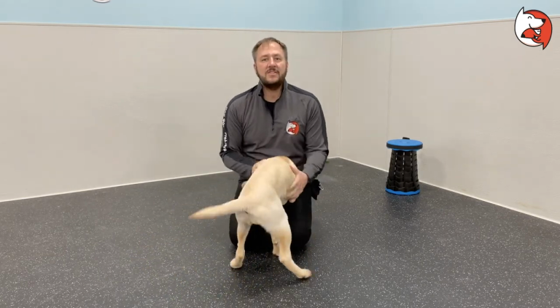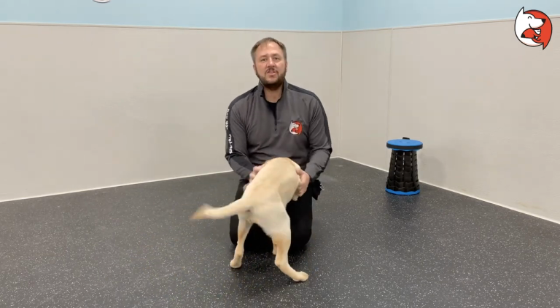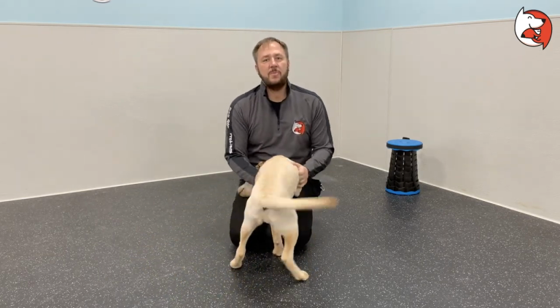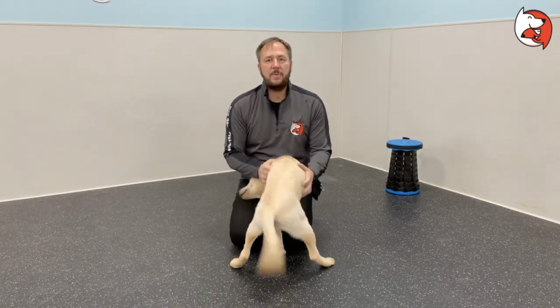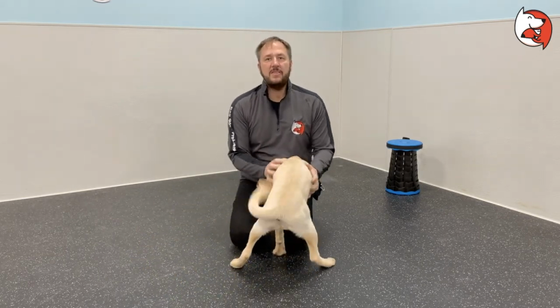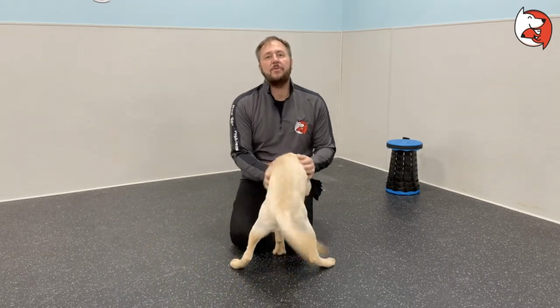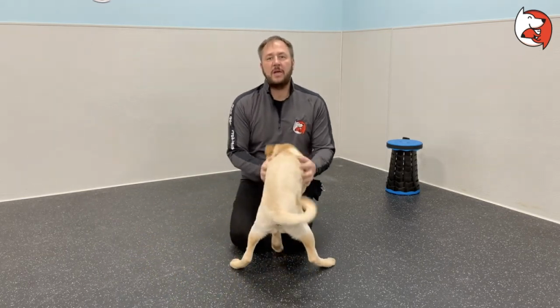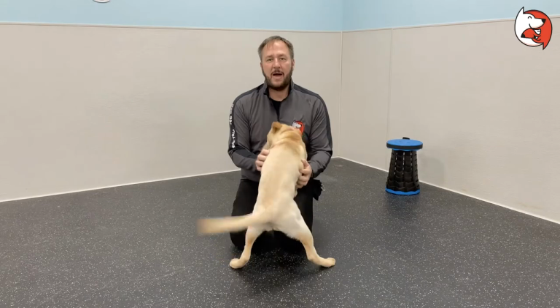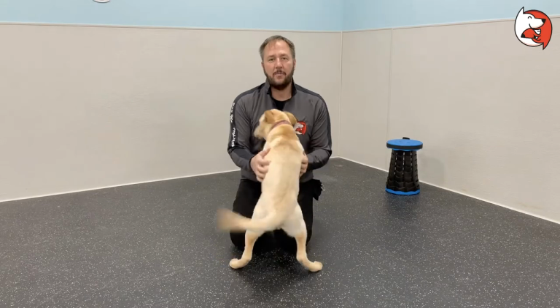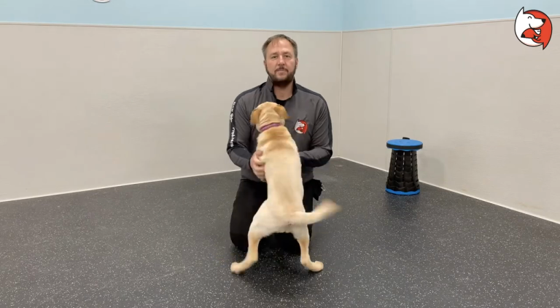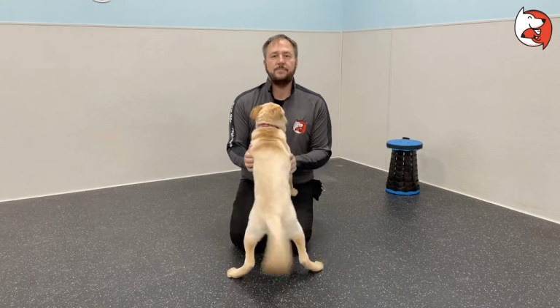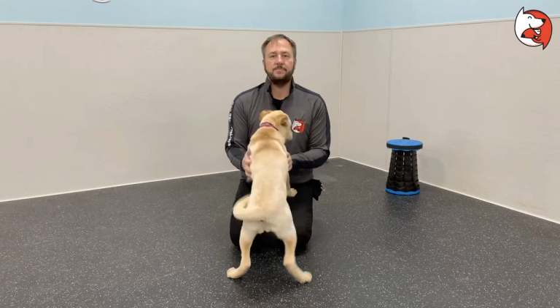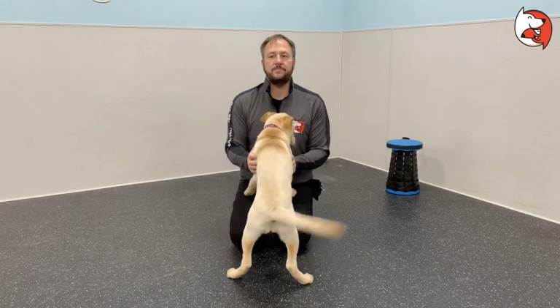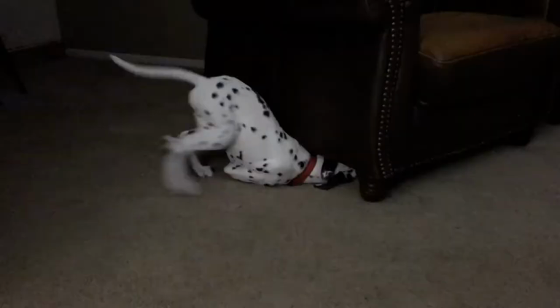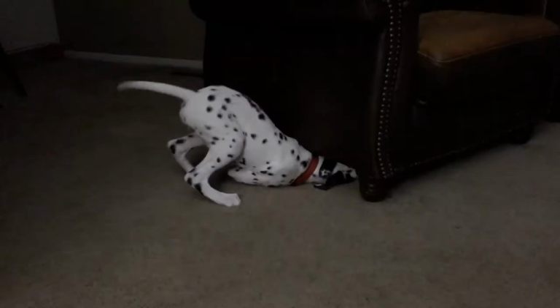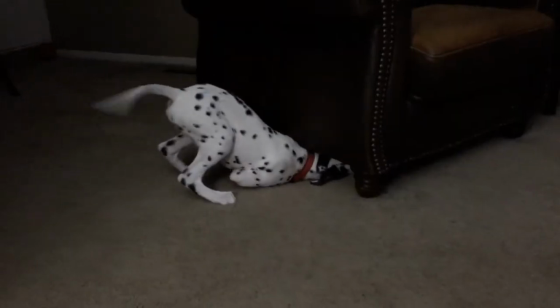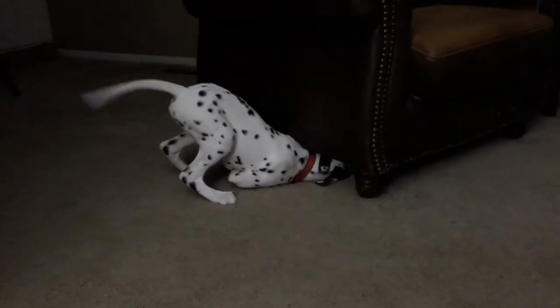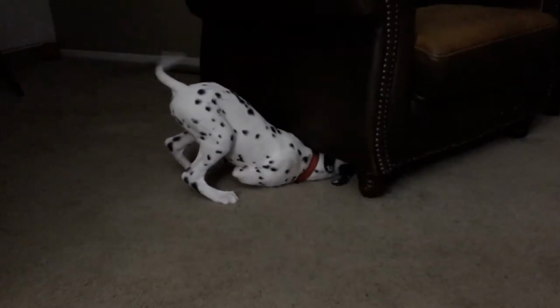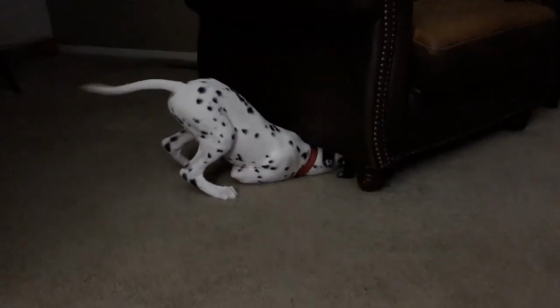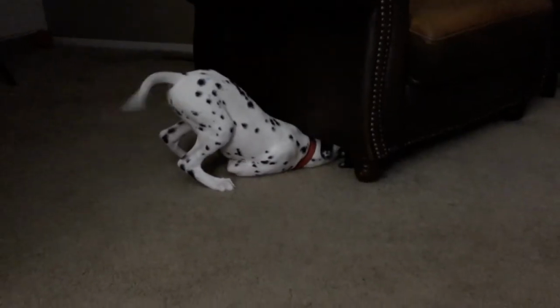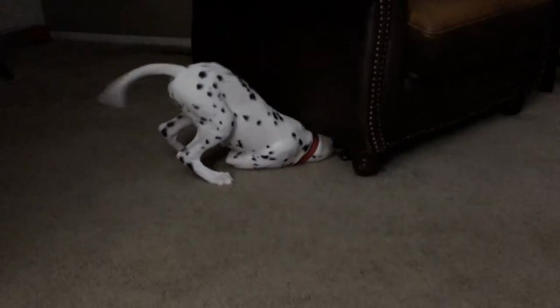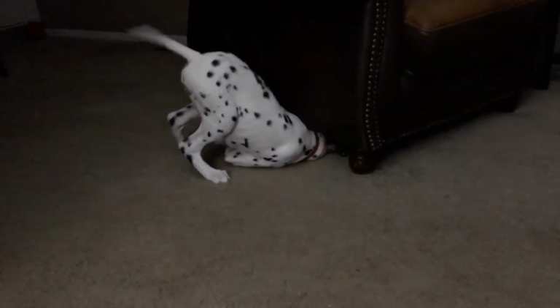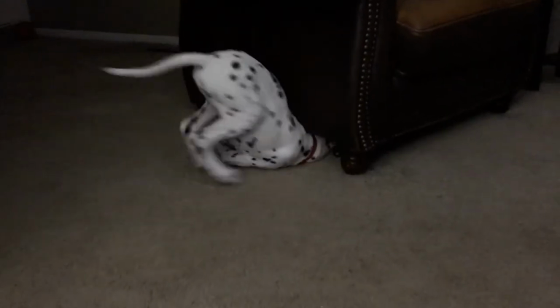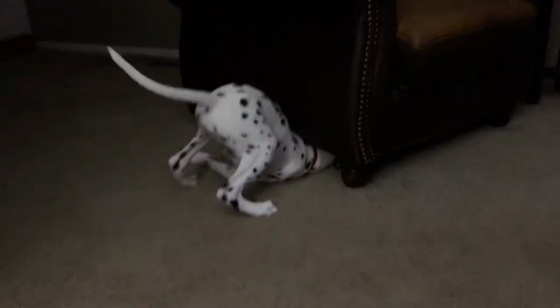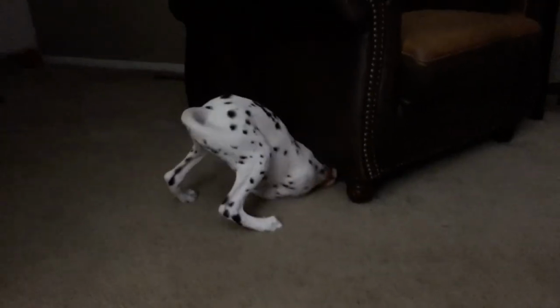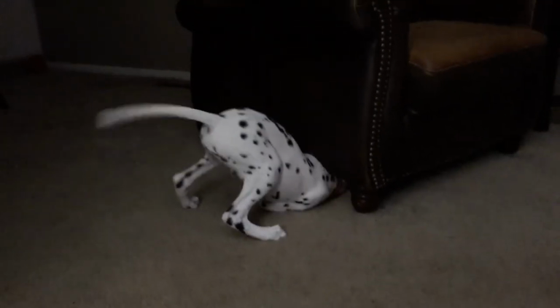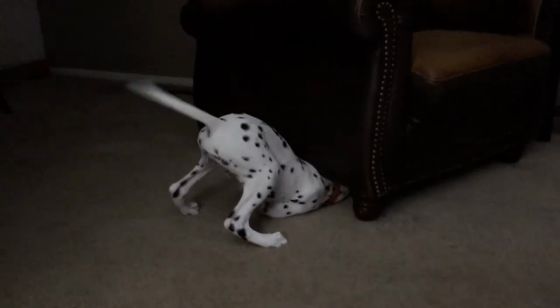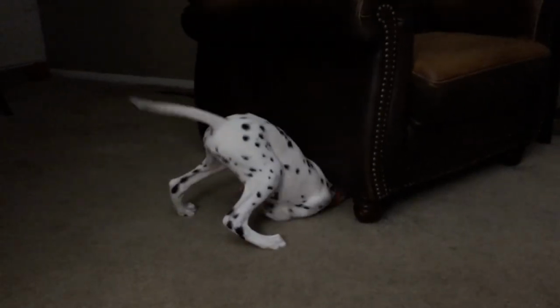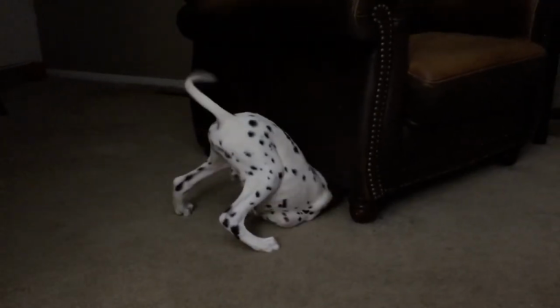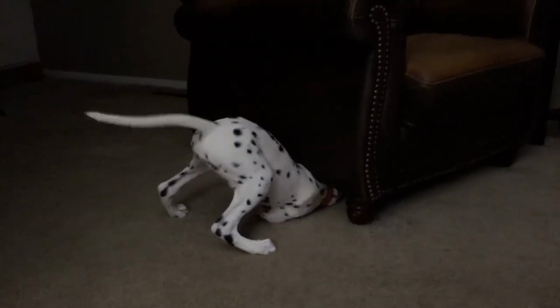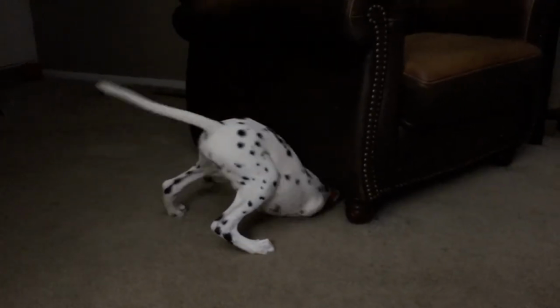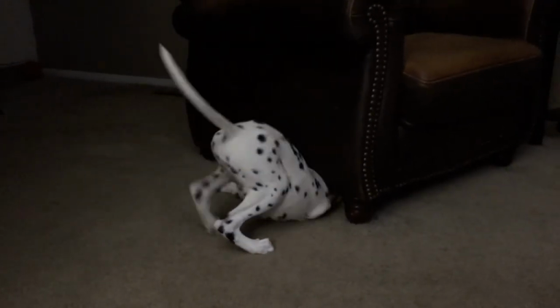All right, well this is my buddy Ruby and this is how you can teach your puppy the play bow. You are a goofball!